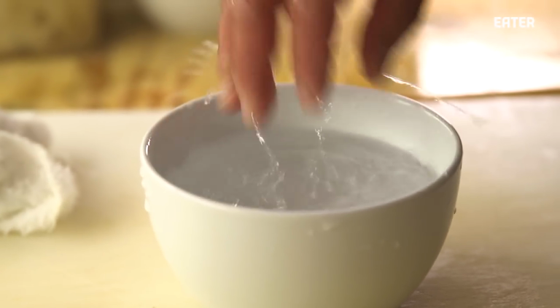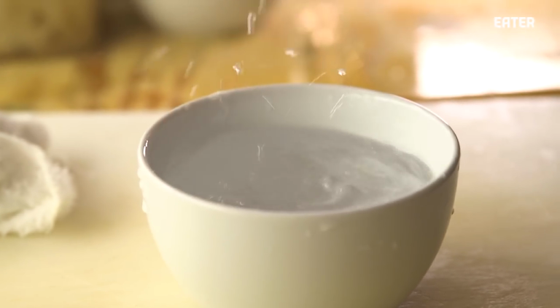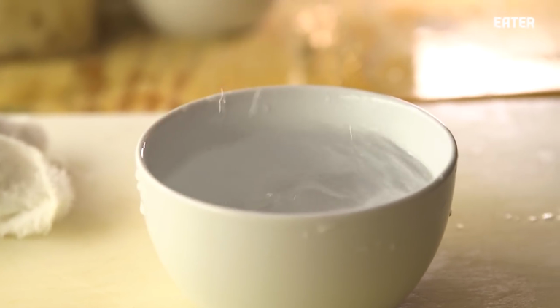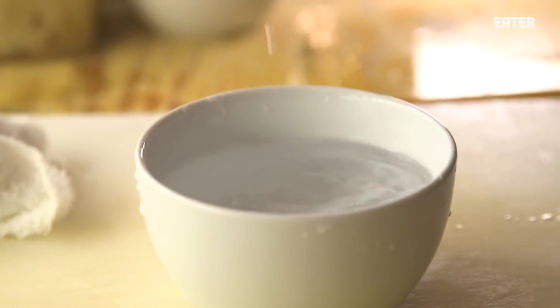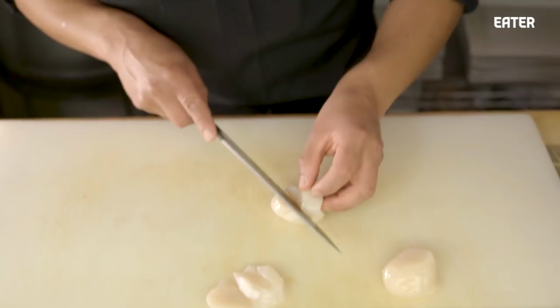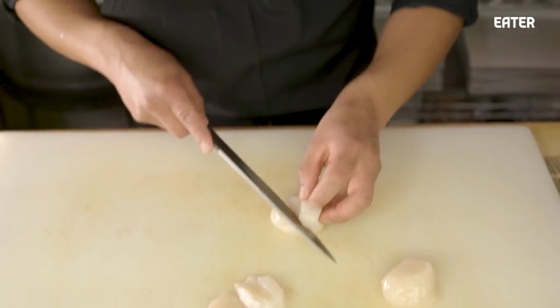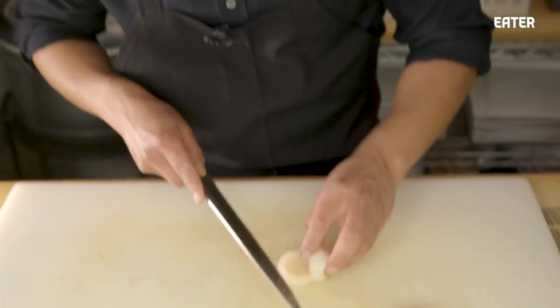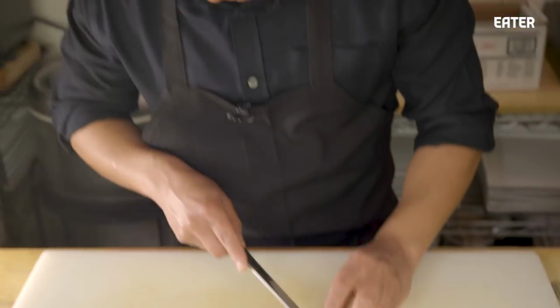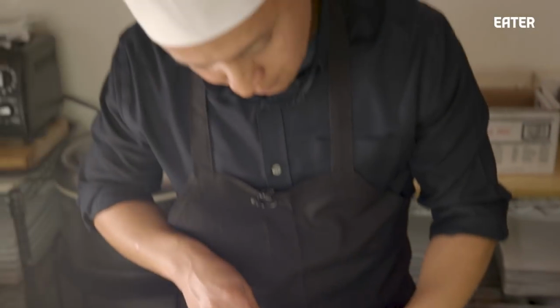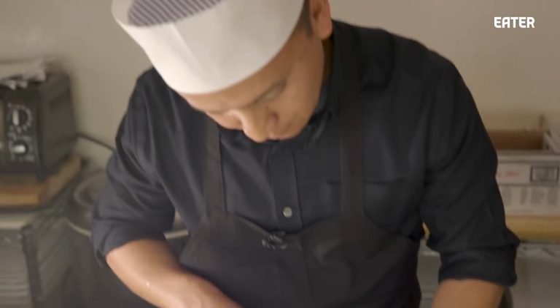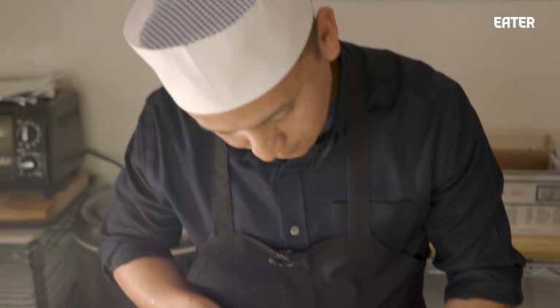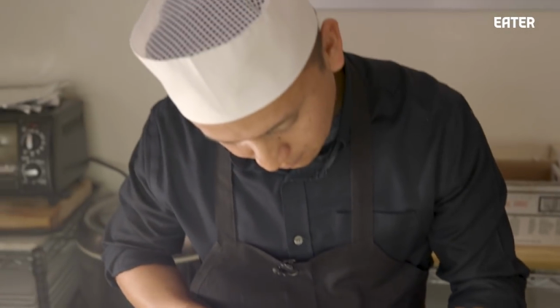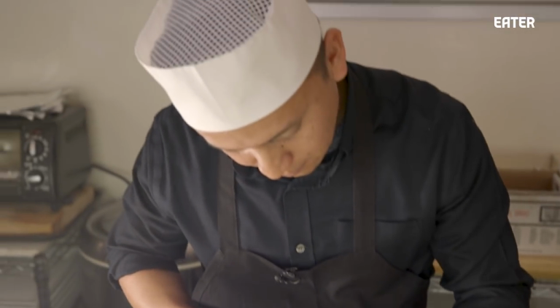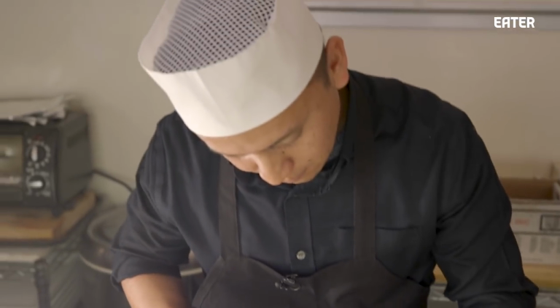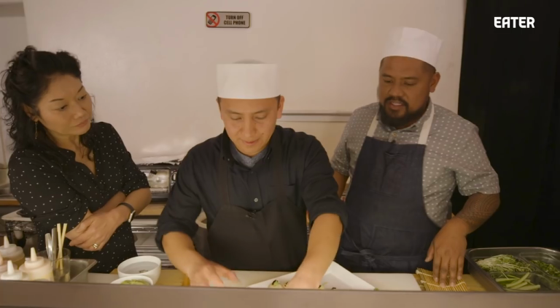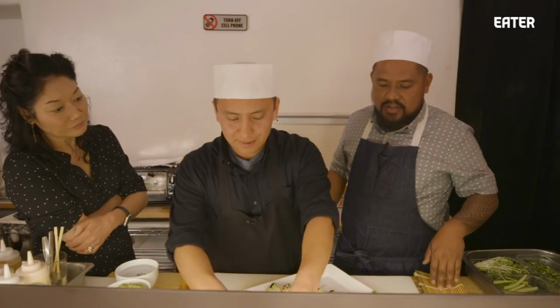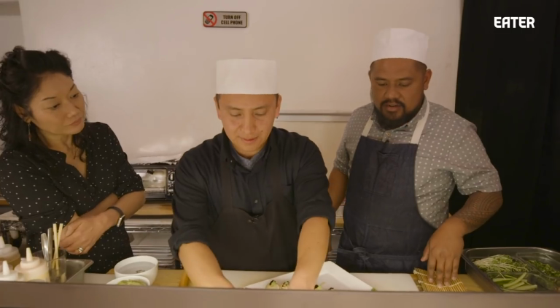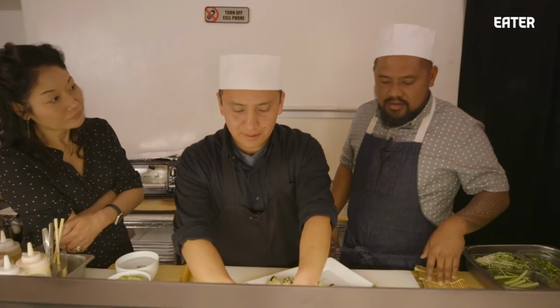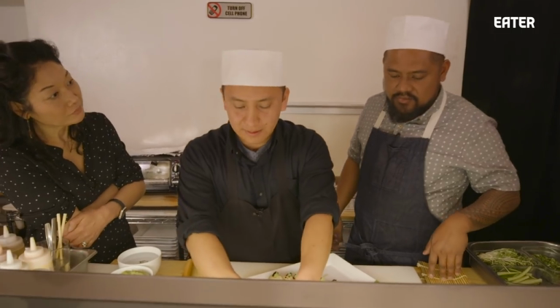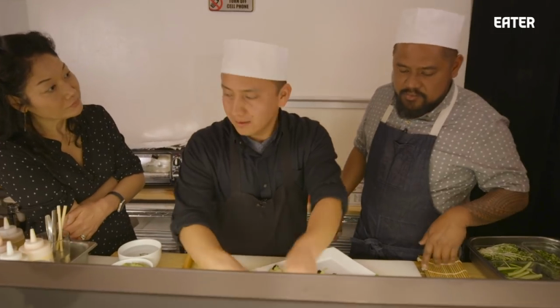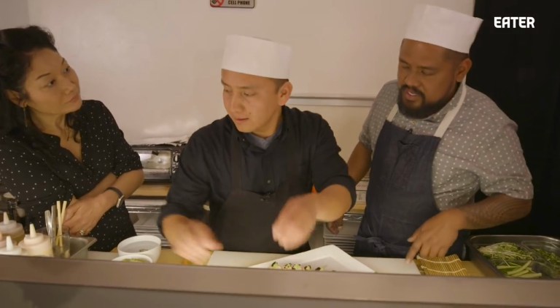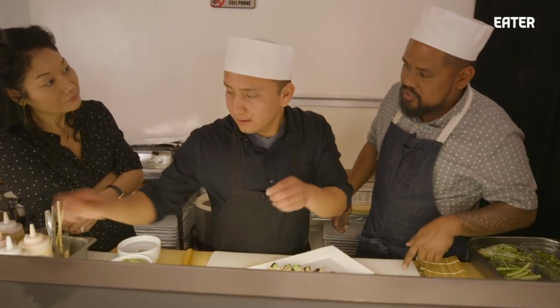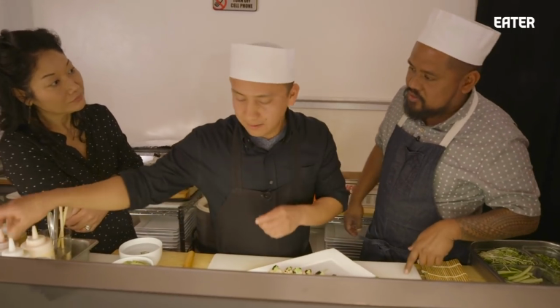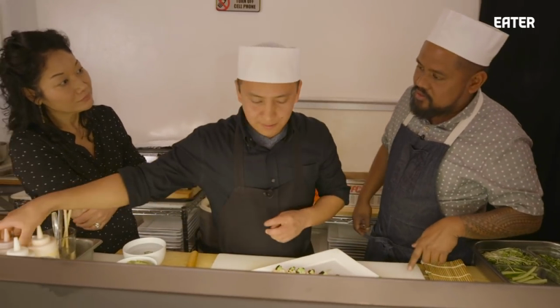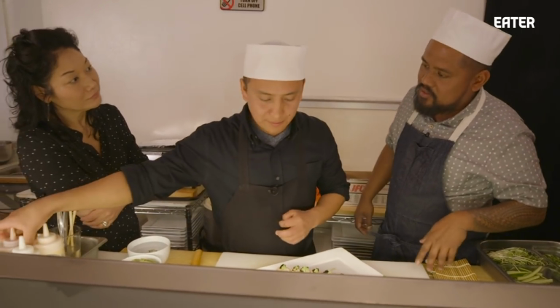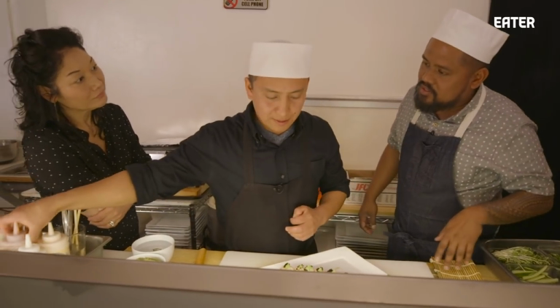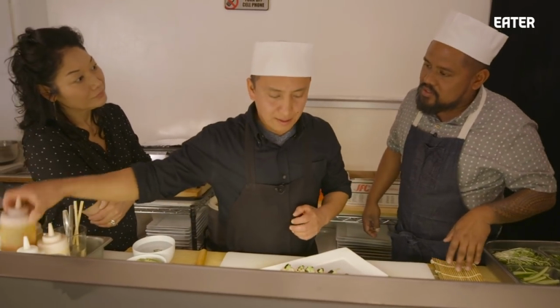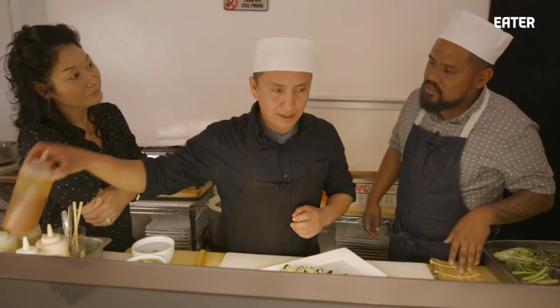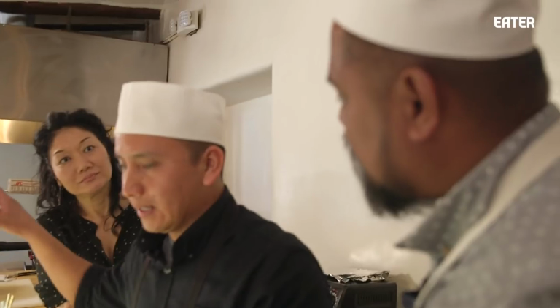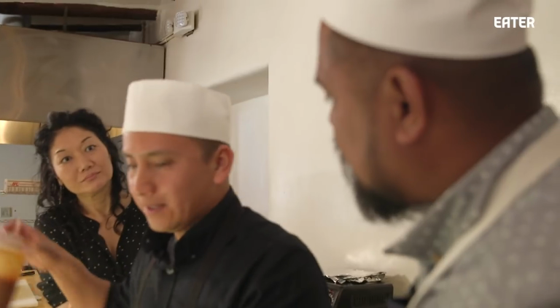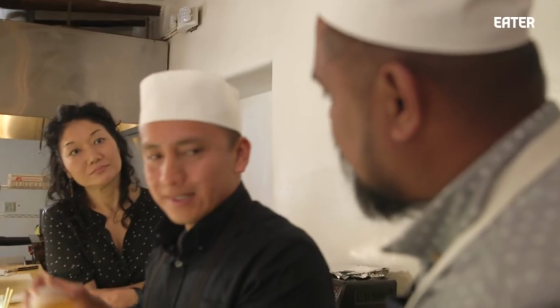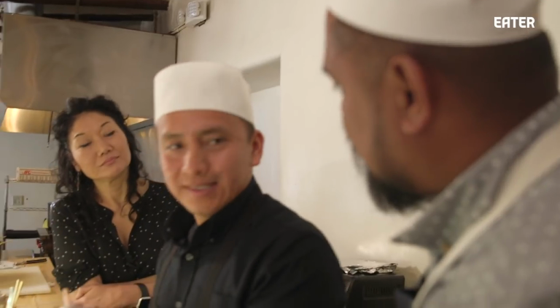This is our chef Victor. So Victor, how long have you been at Shoko? Eleven years.